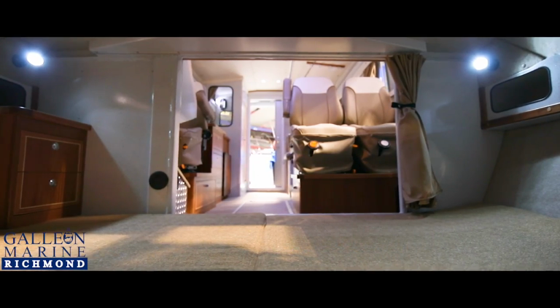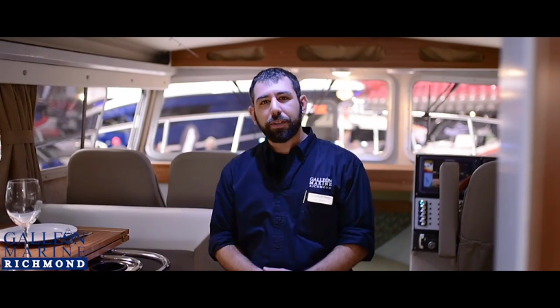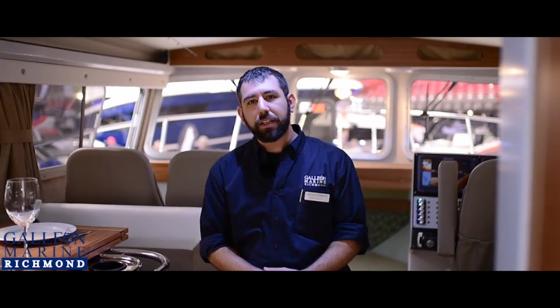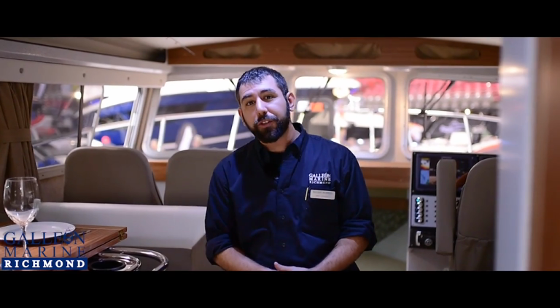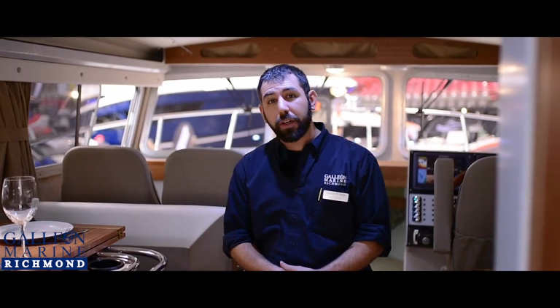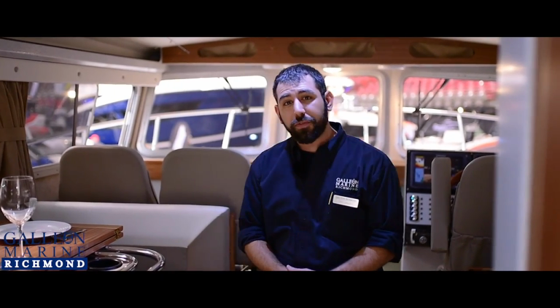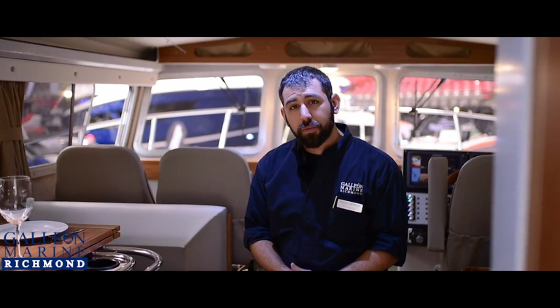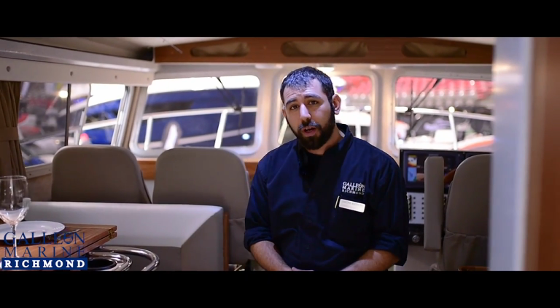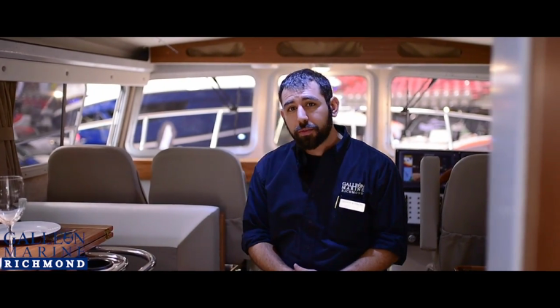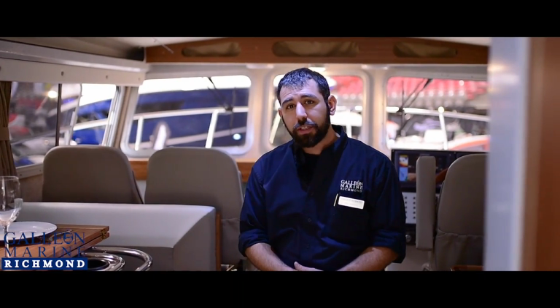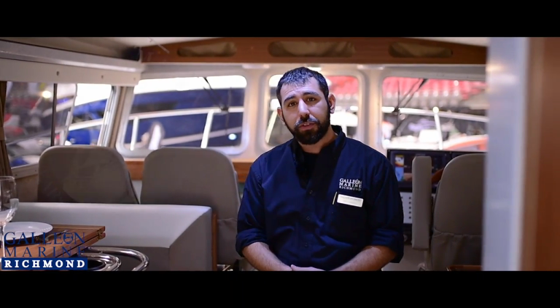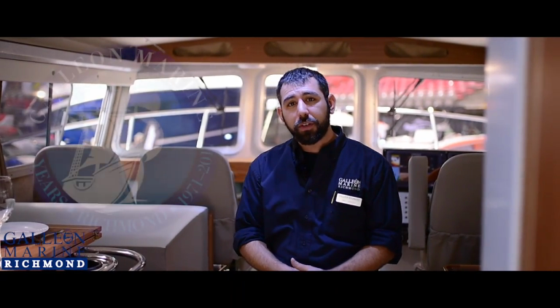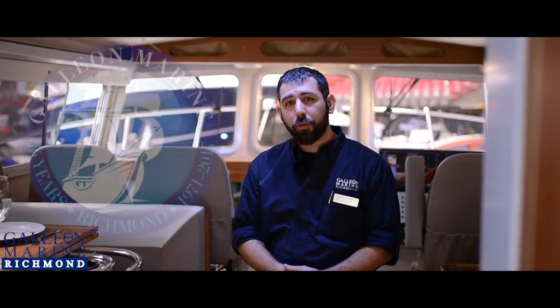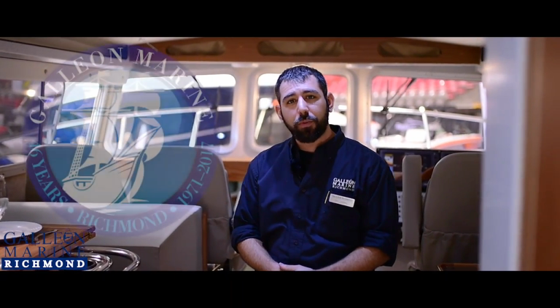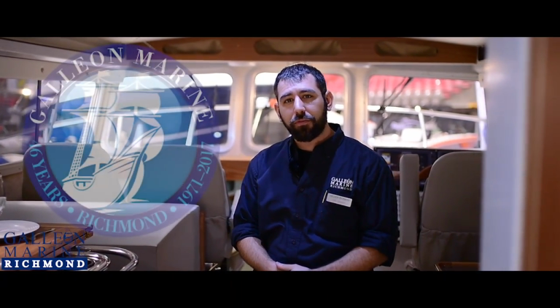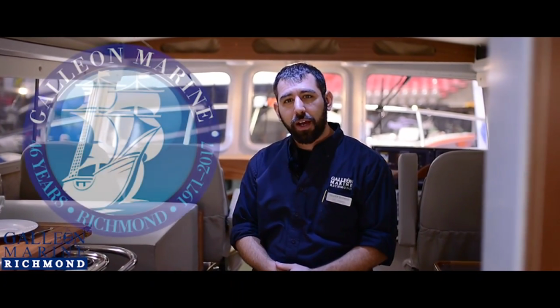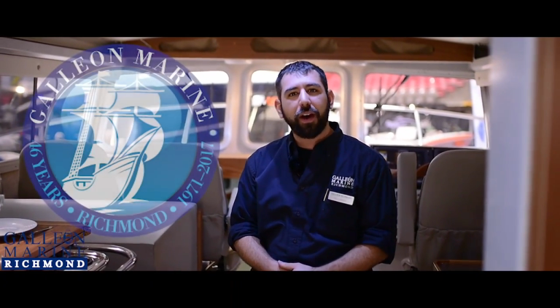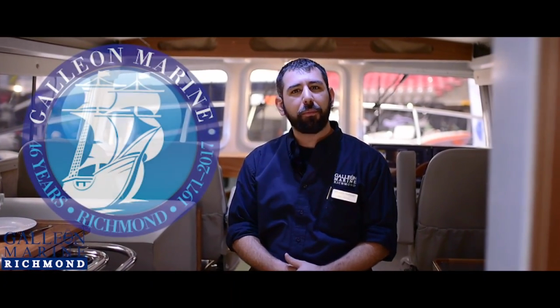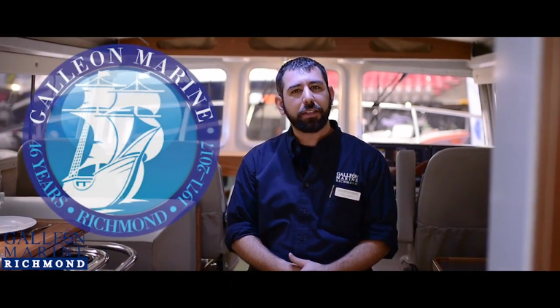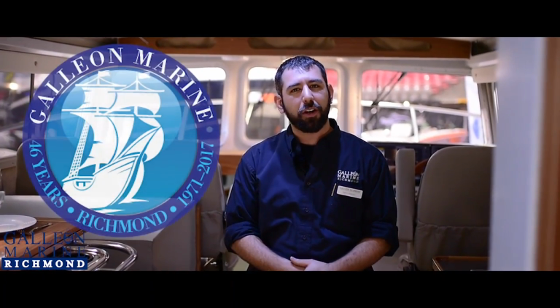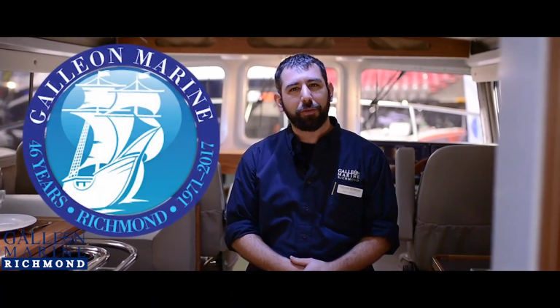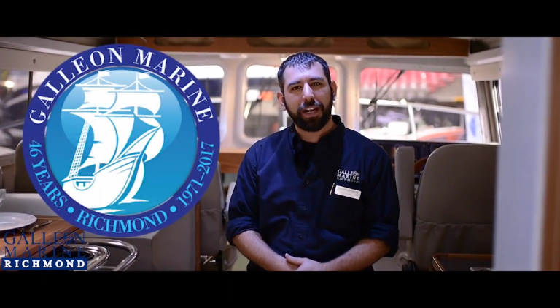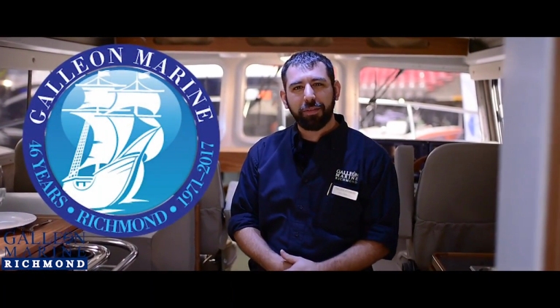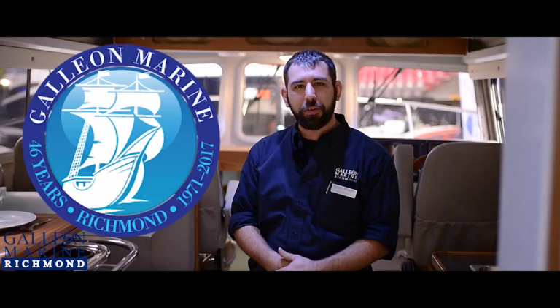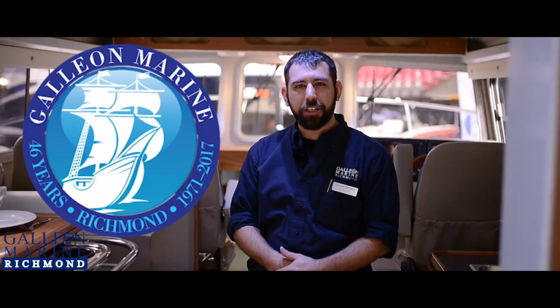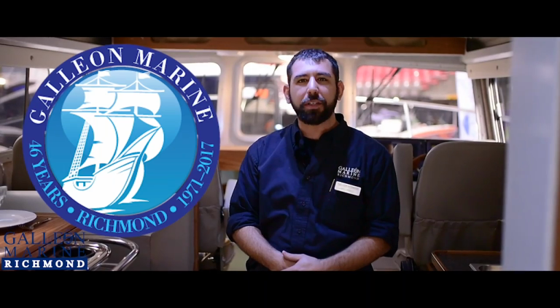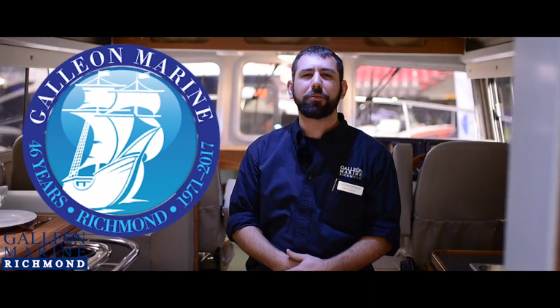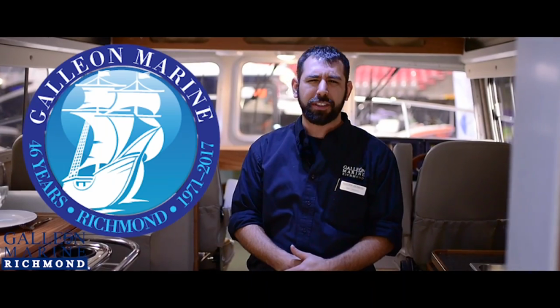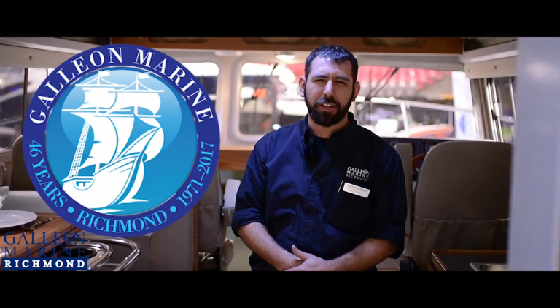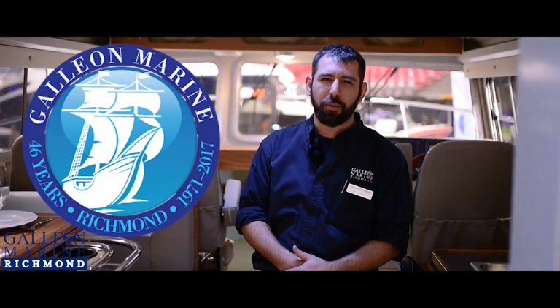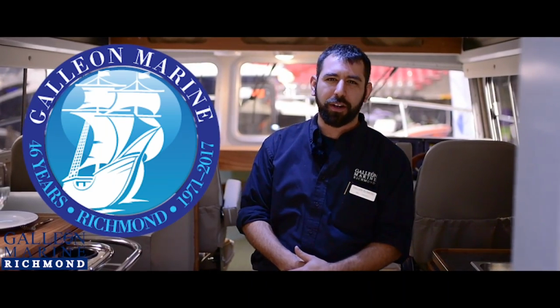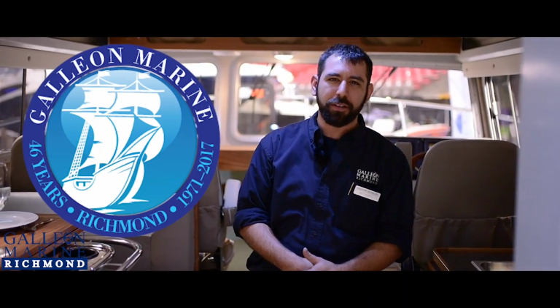Well, thank you for joining us for this walkthrough of the new 3425. I'm Mike DiNaro from Galley & Marine Richmond. We'll see you on the water.